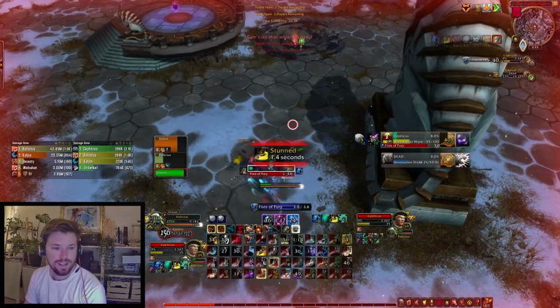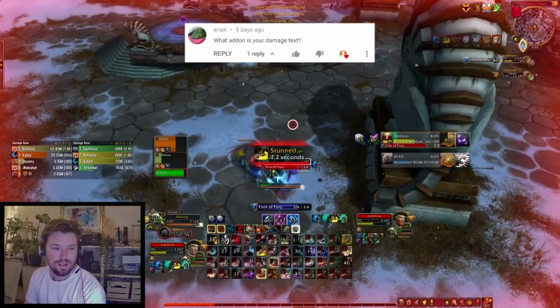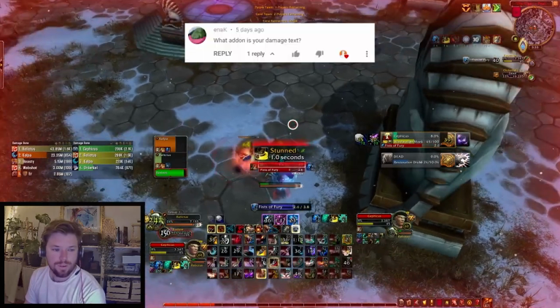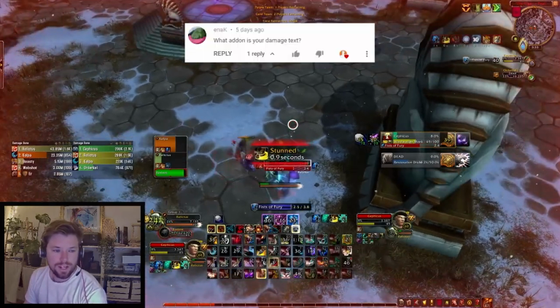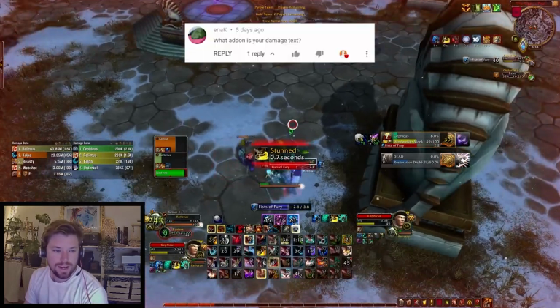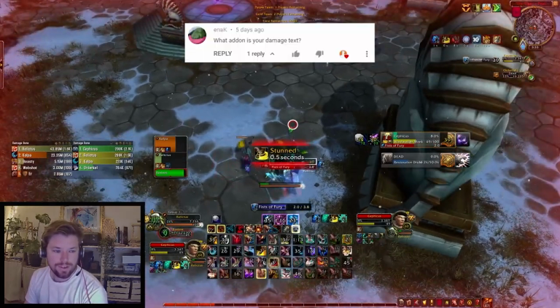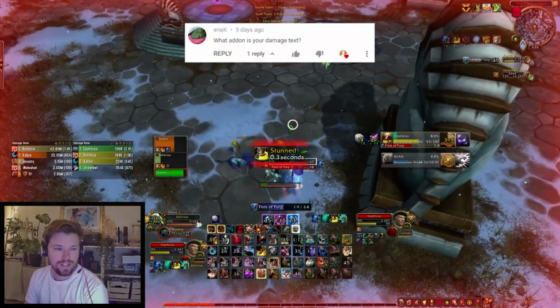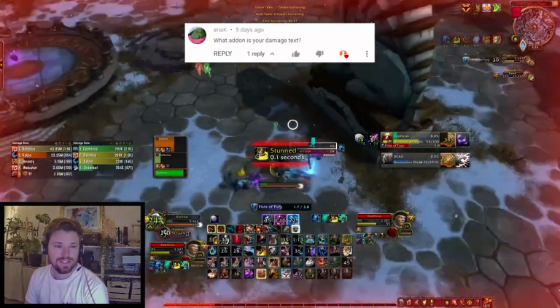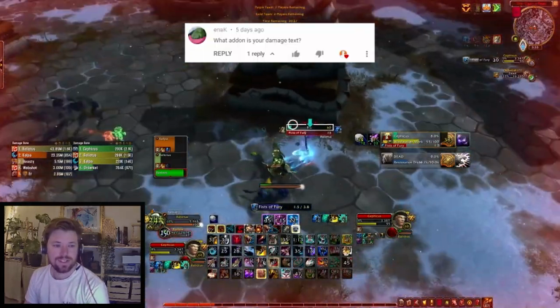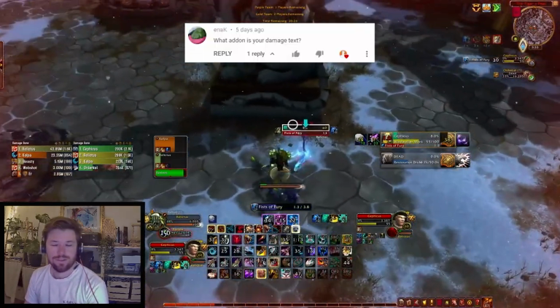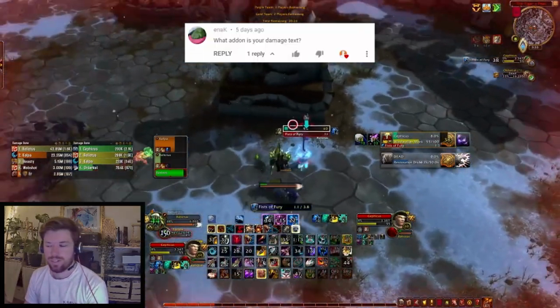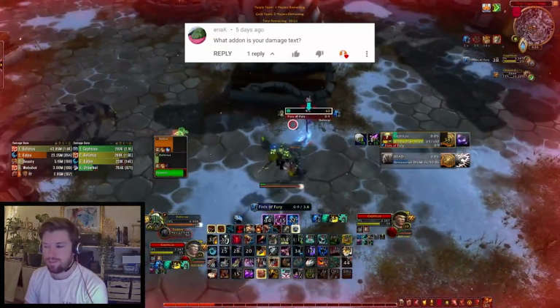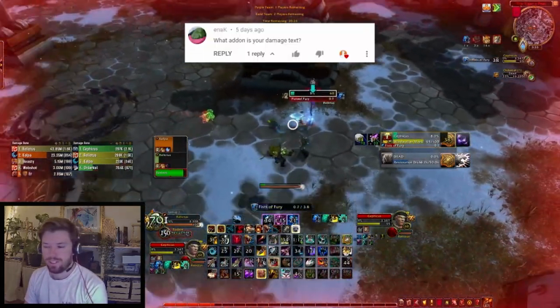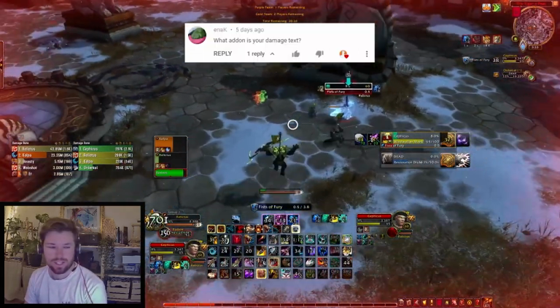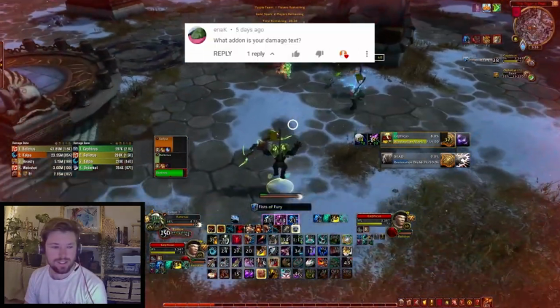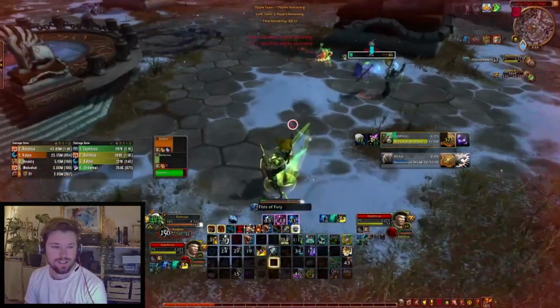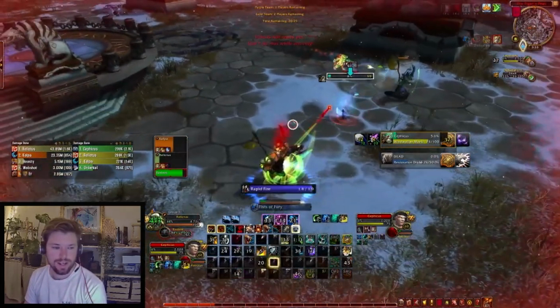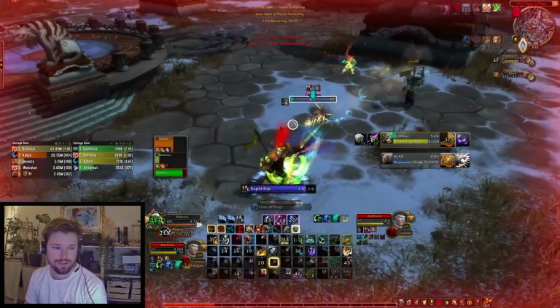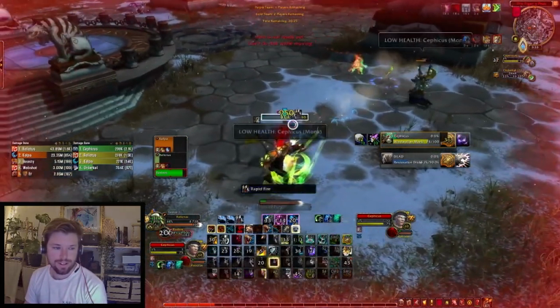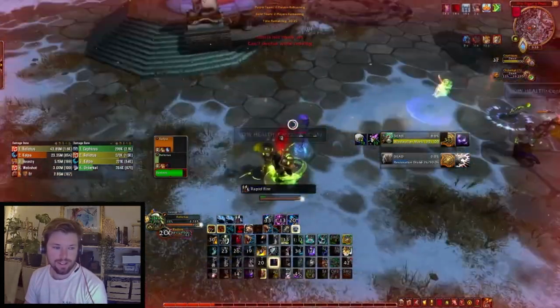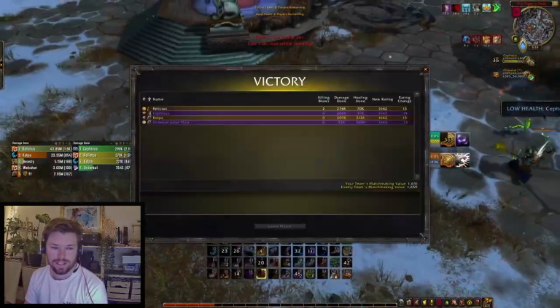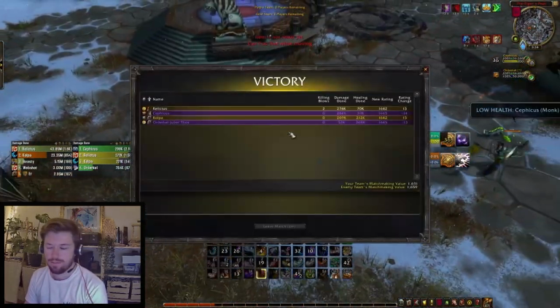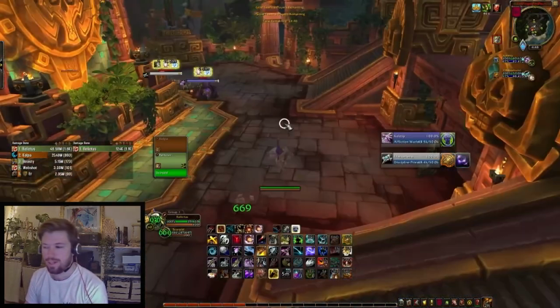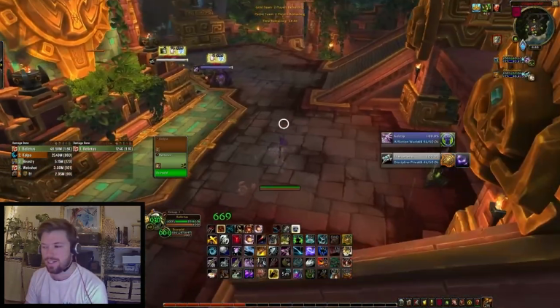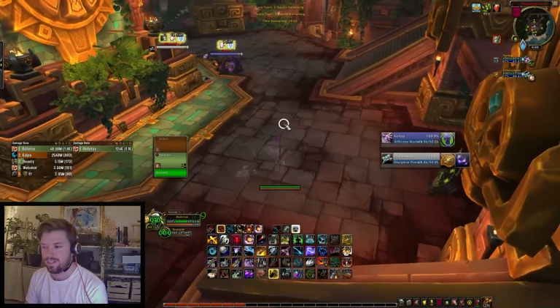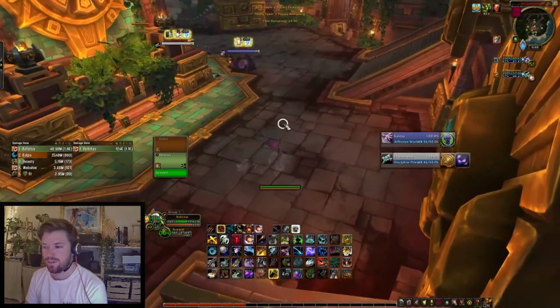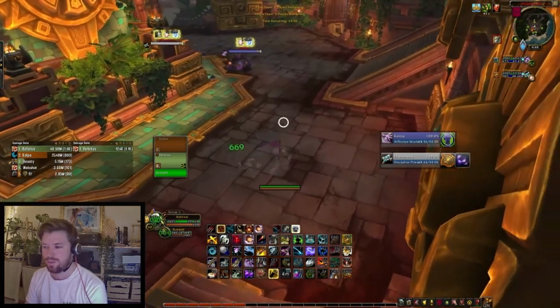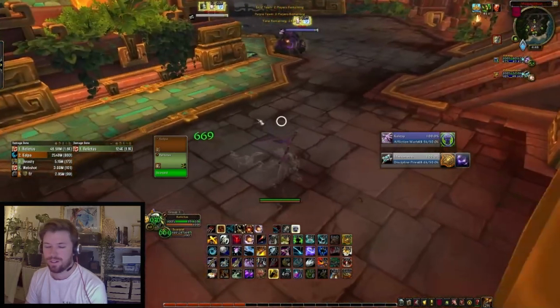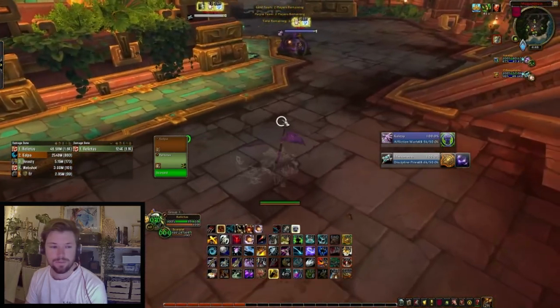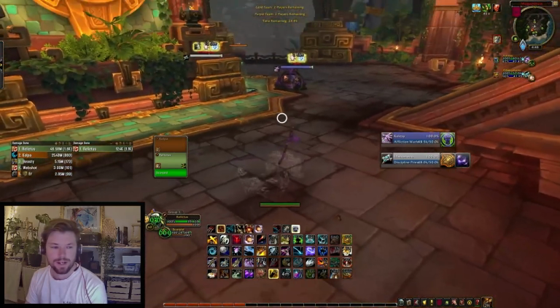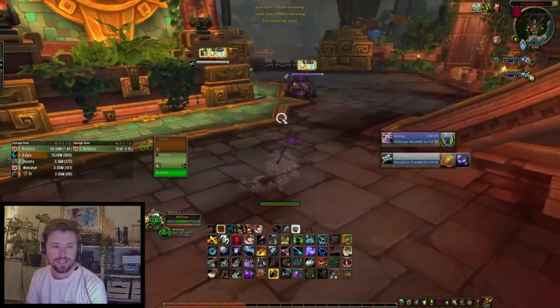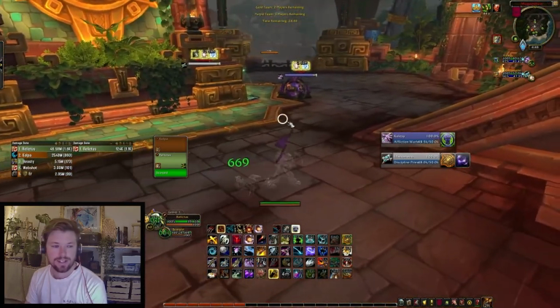What add-on is your damage text? That one is Nameplate Scrolling Combat Text.